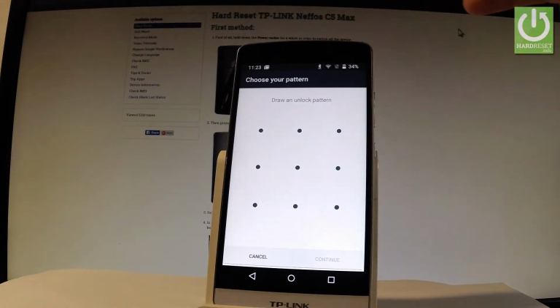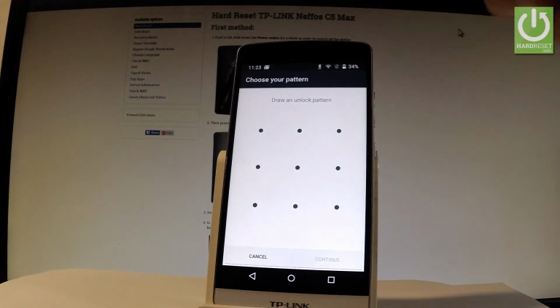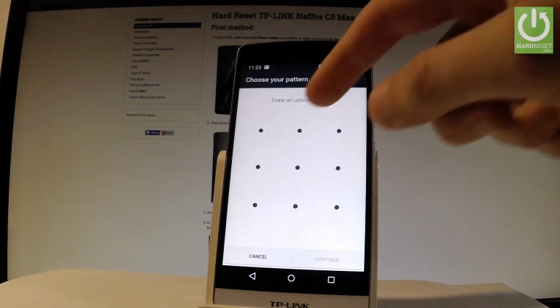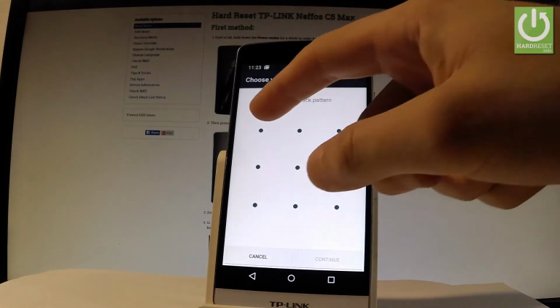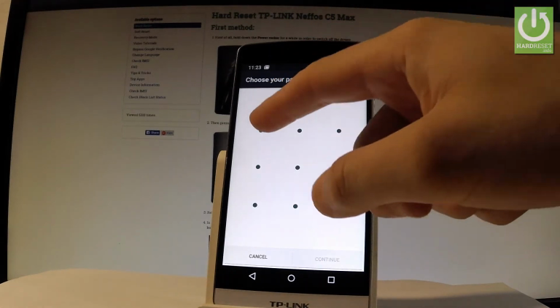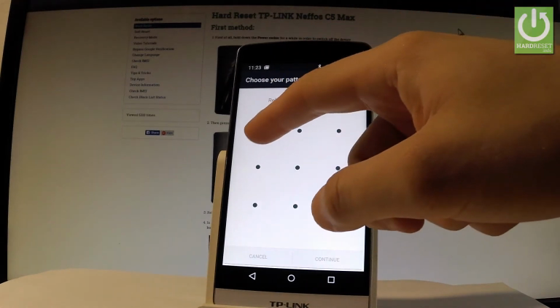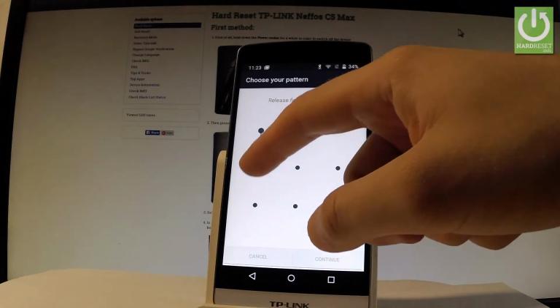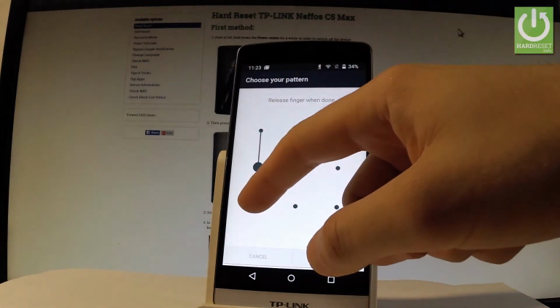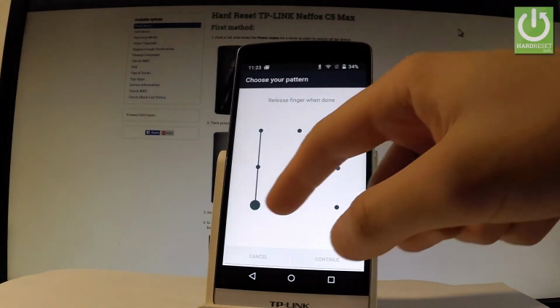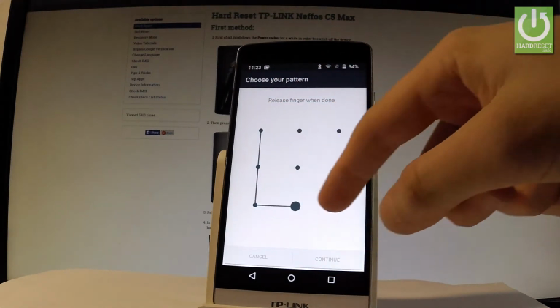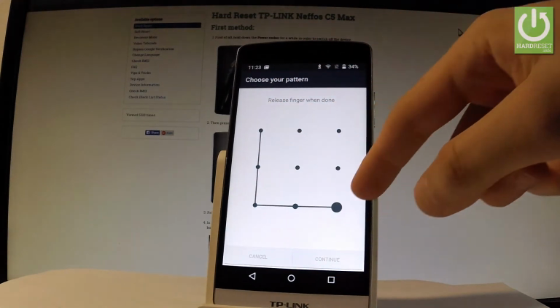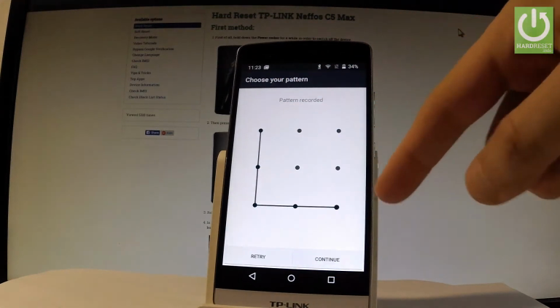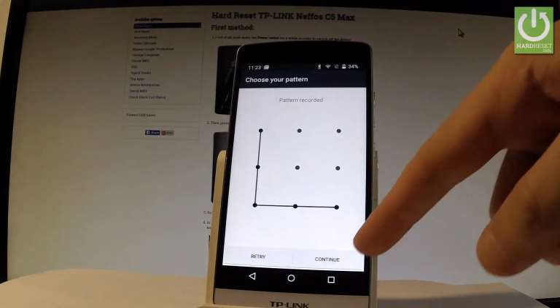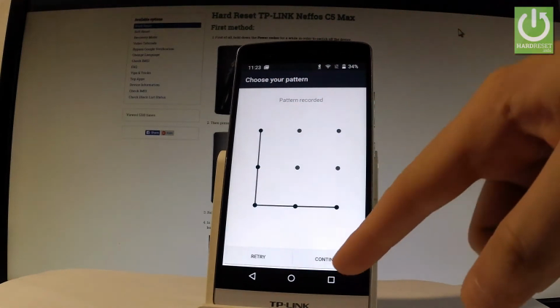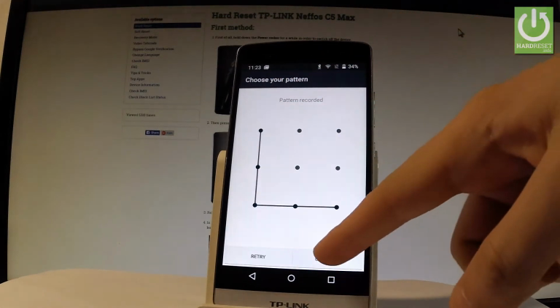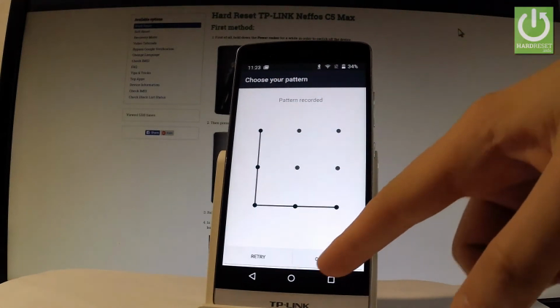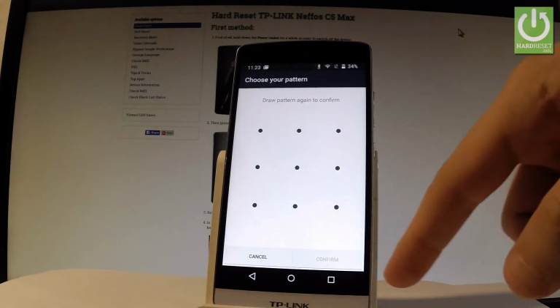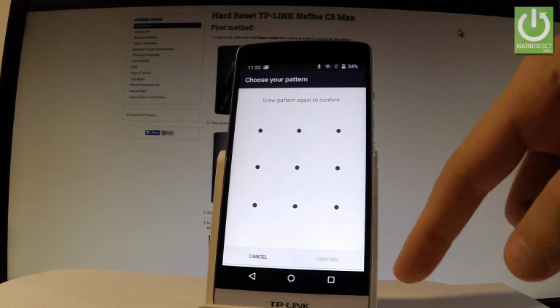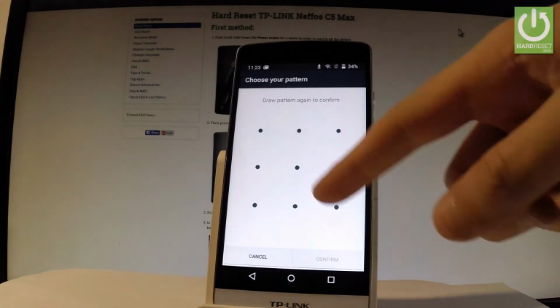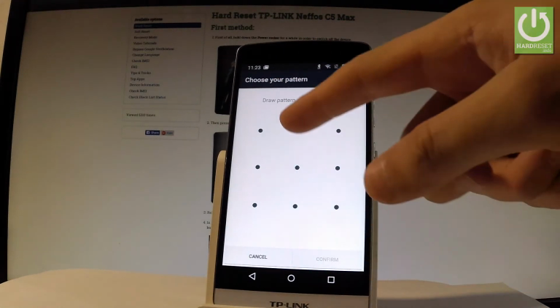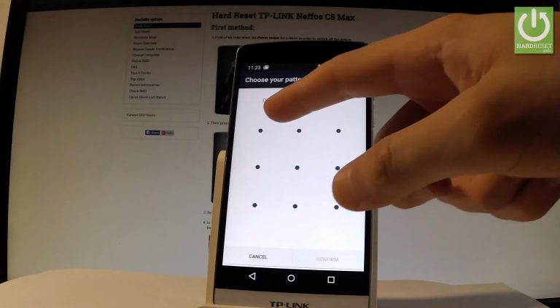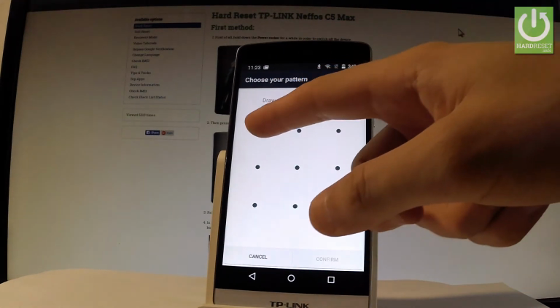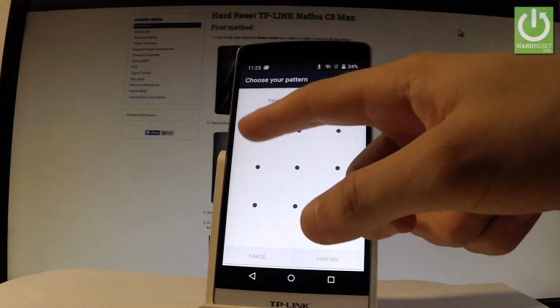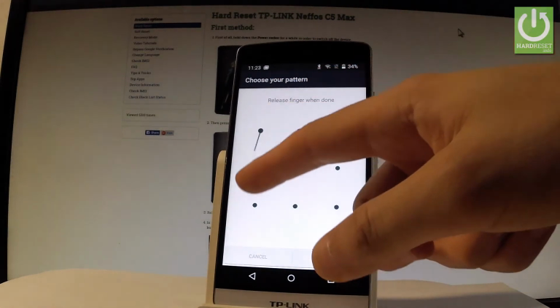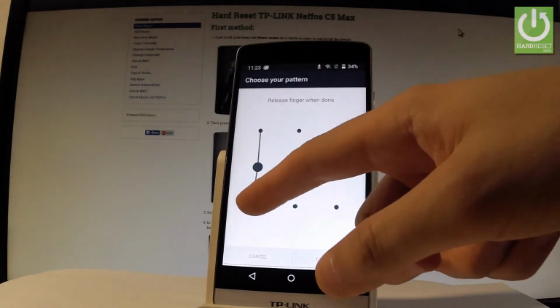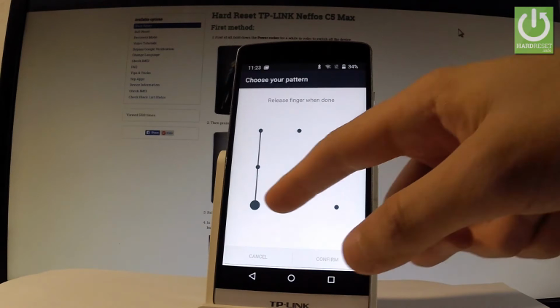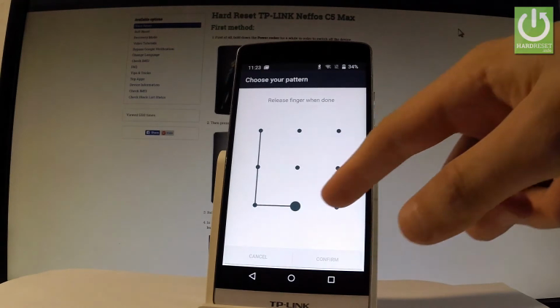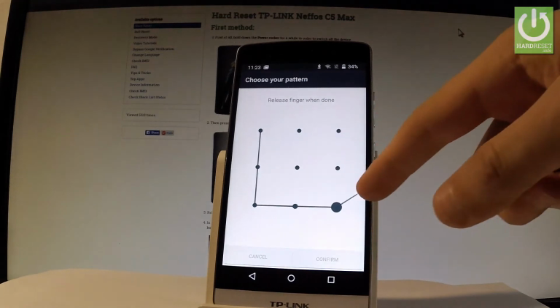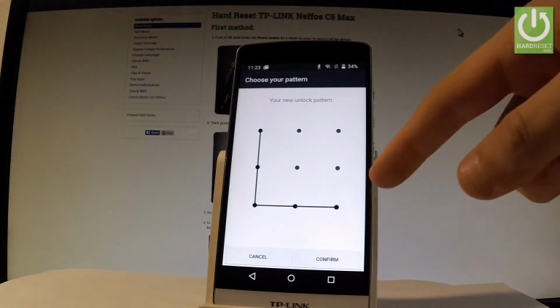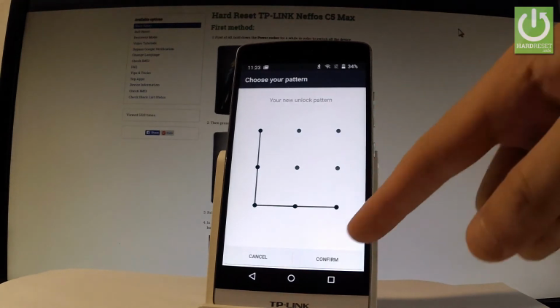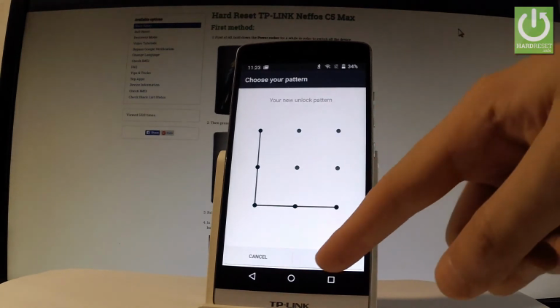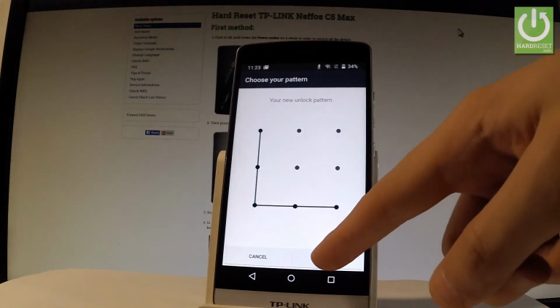You have to draw your unlock pattern and tap Continue. Let's do it again just for confirmation.